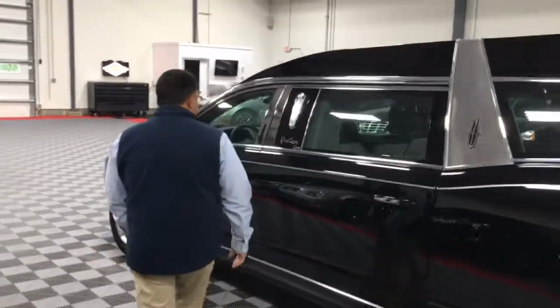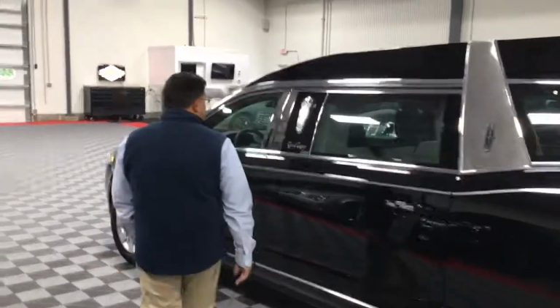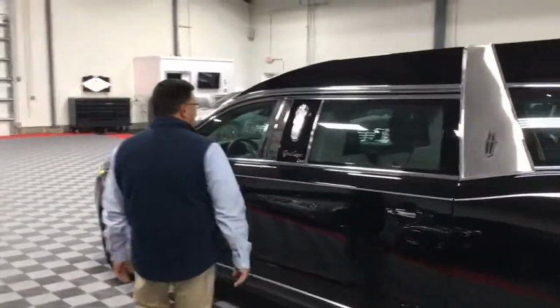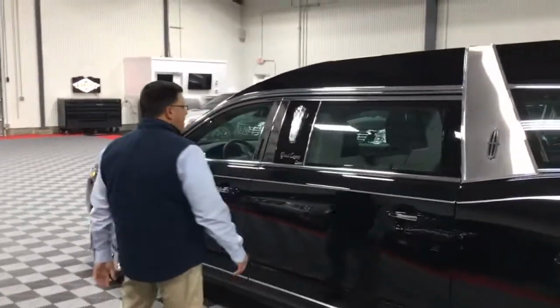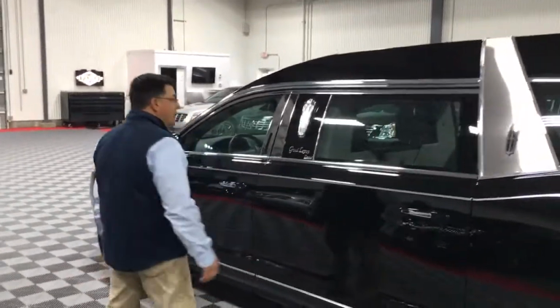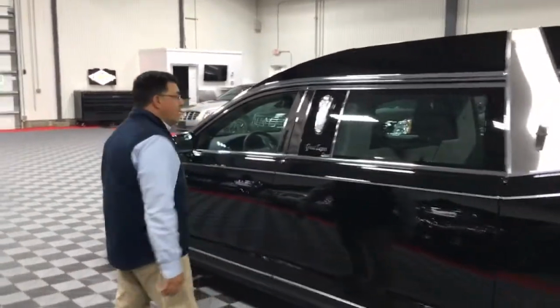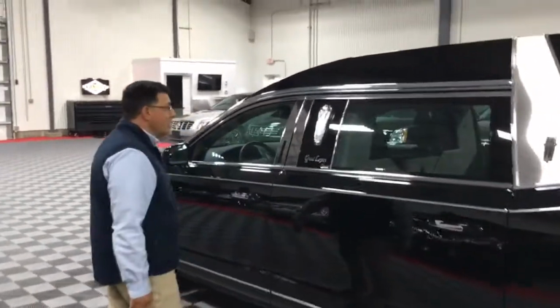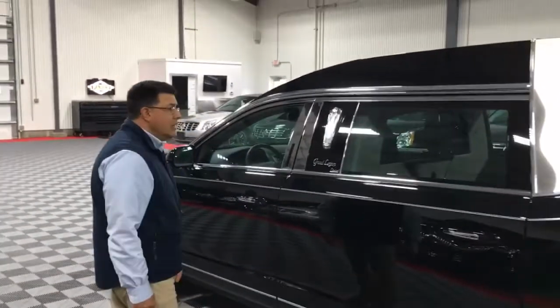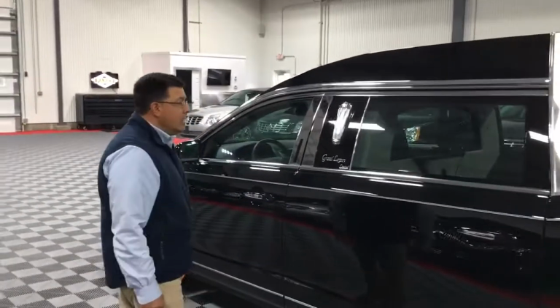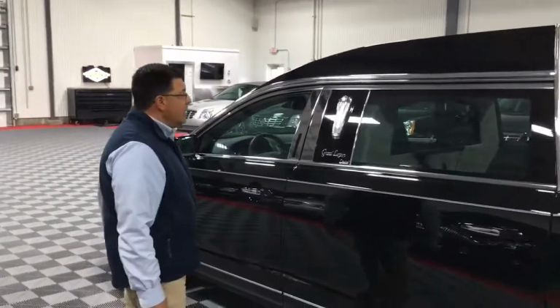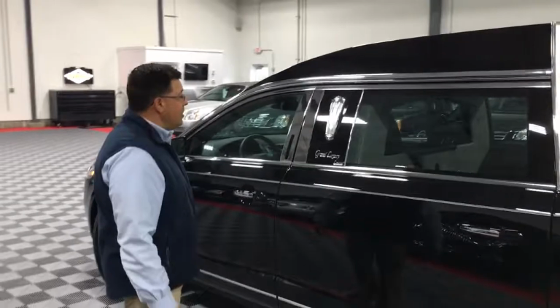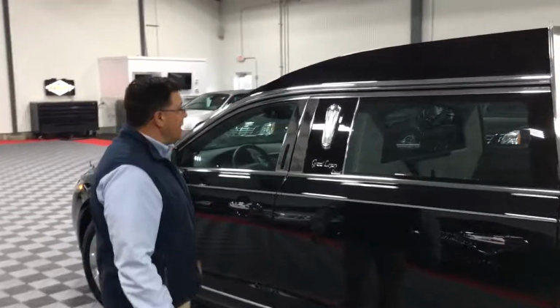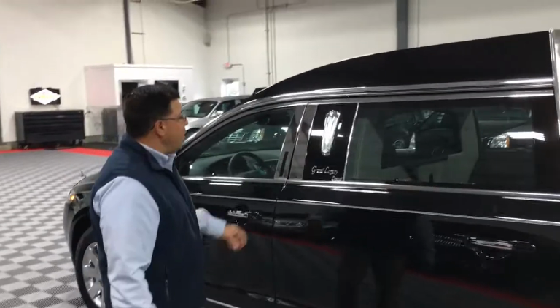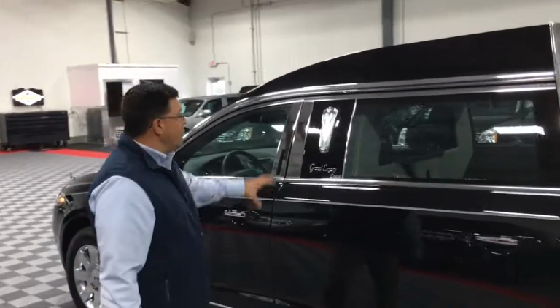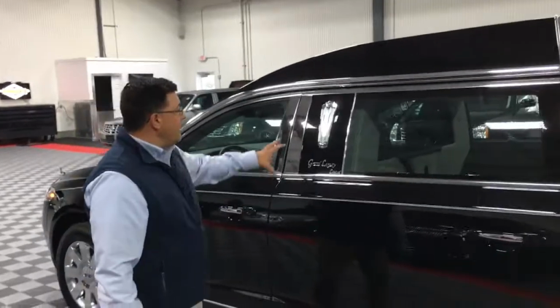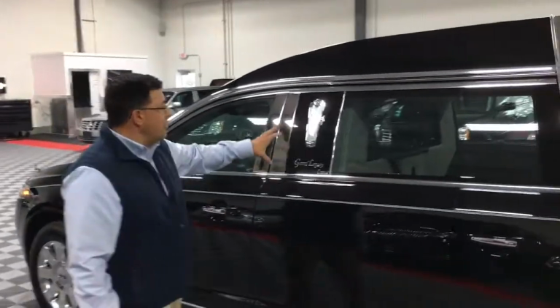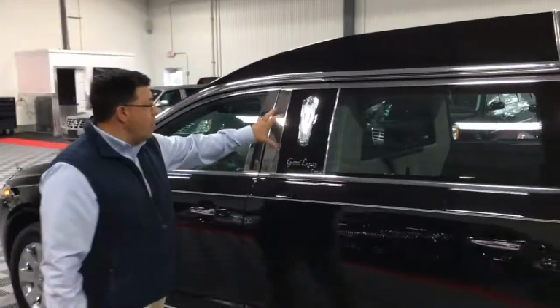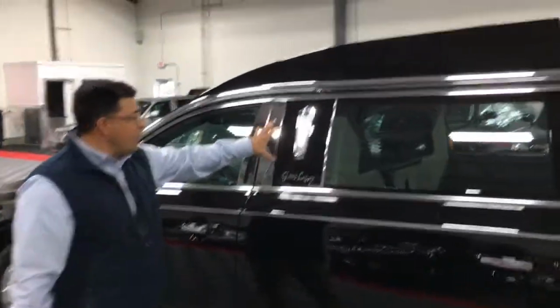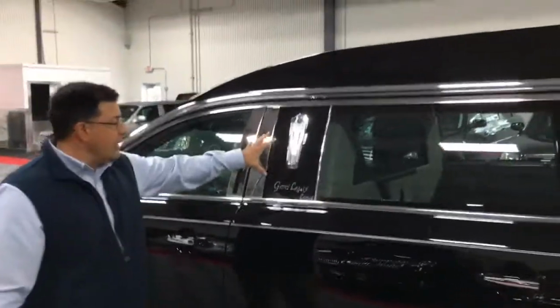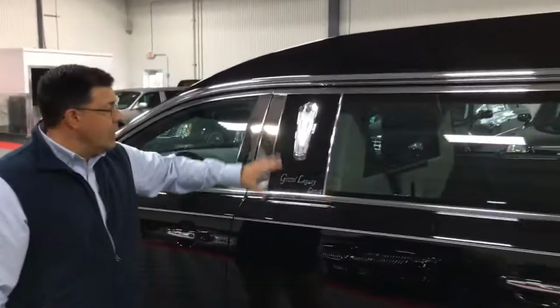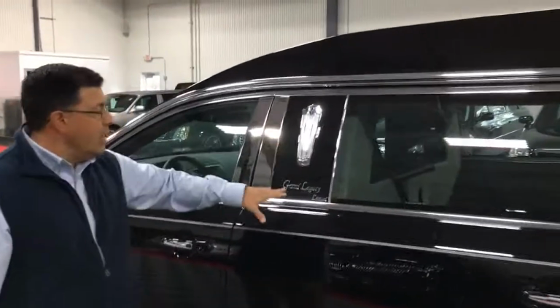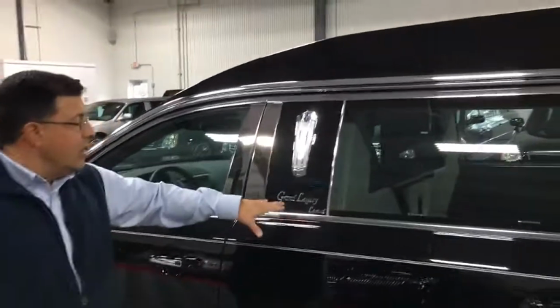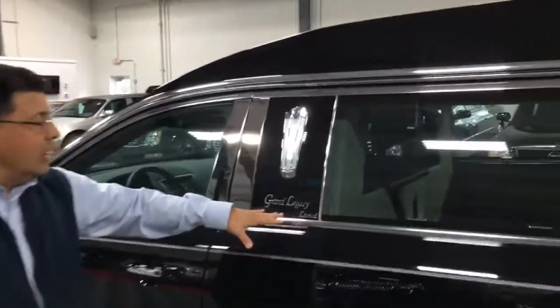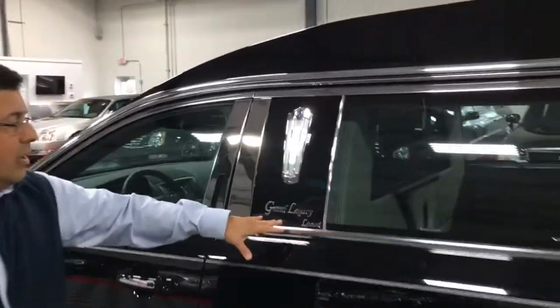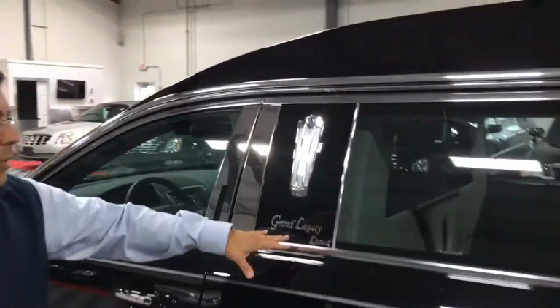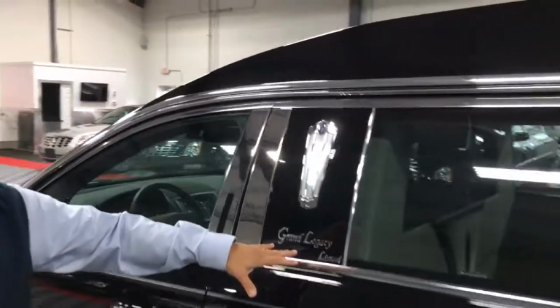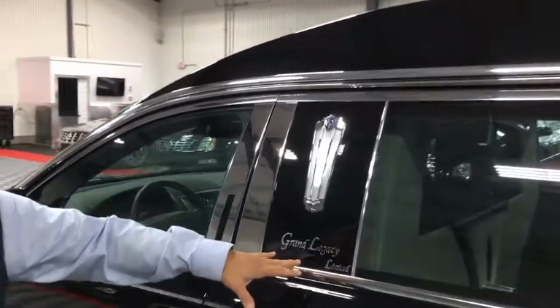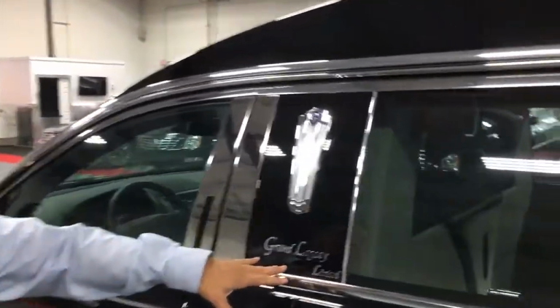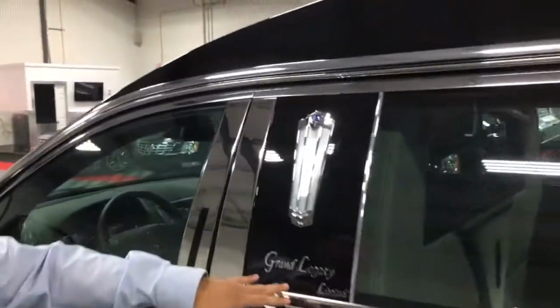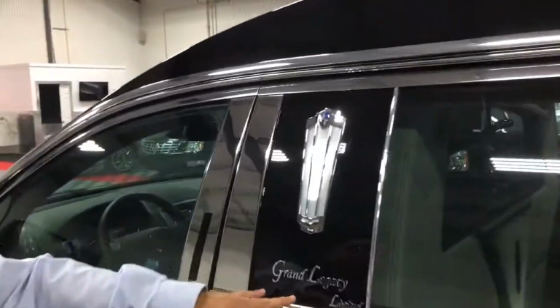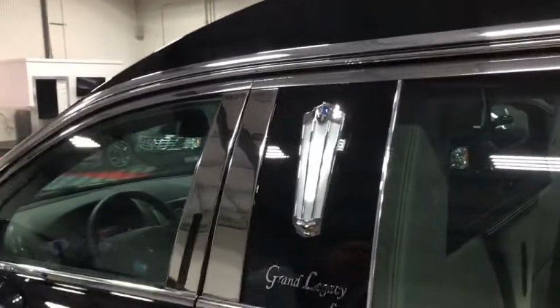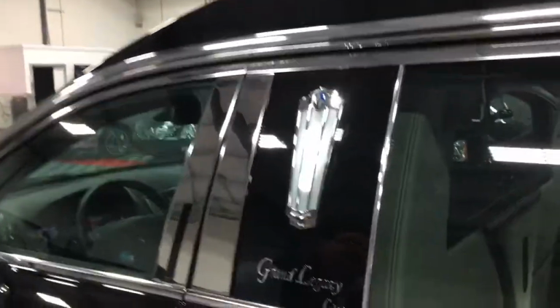As you move around the vehicle, you see the nice coach lamps incorporated with the name of the vehicle on the side.